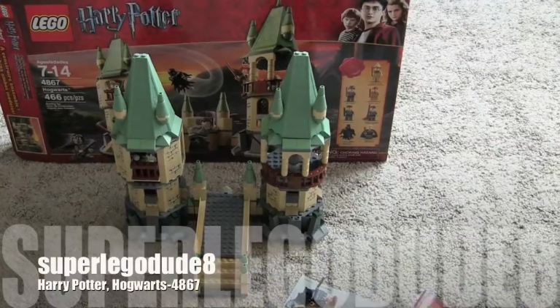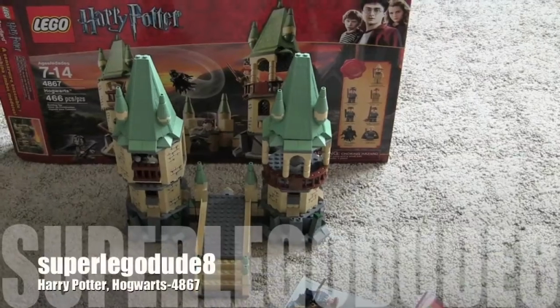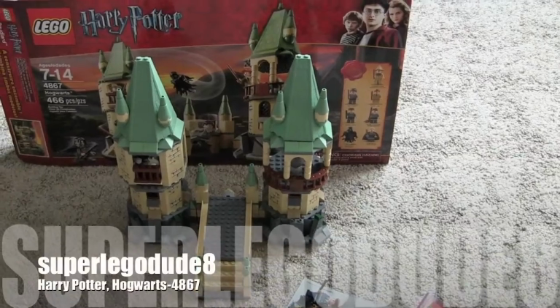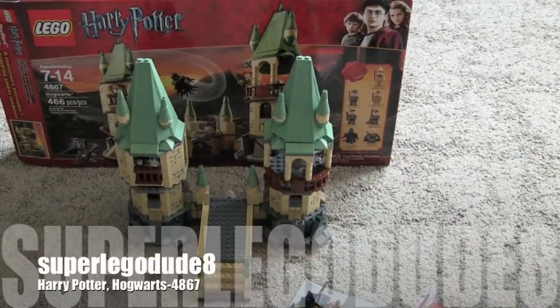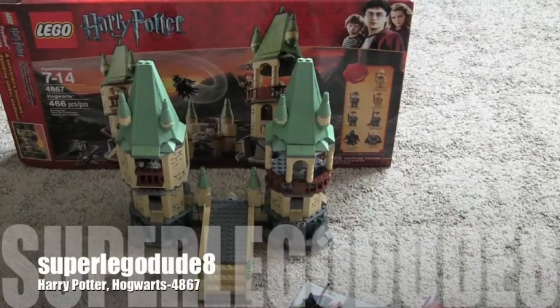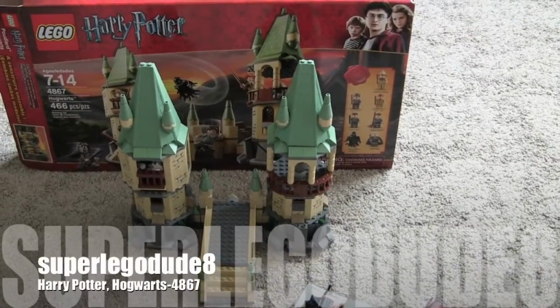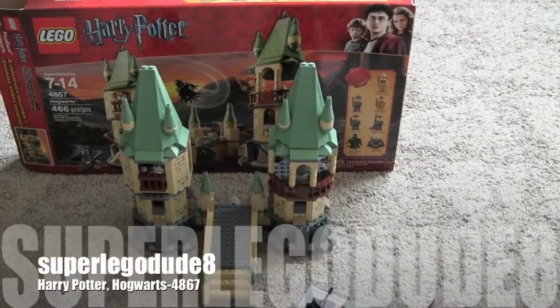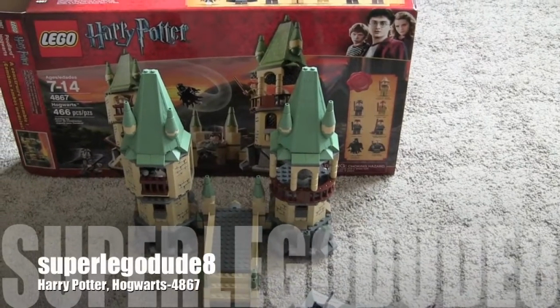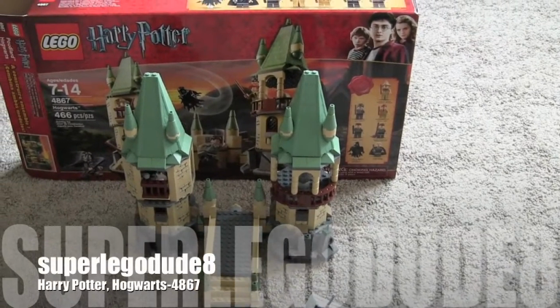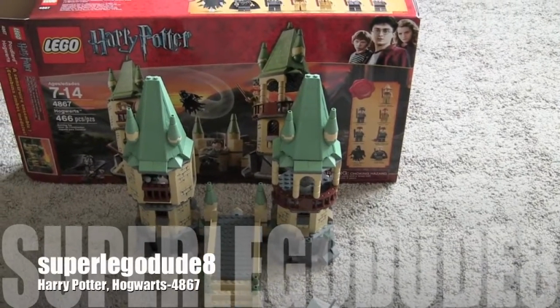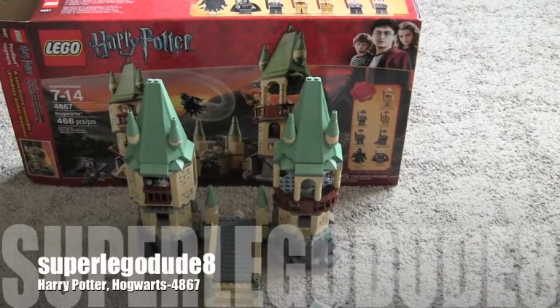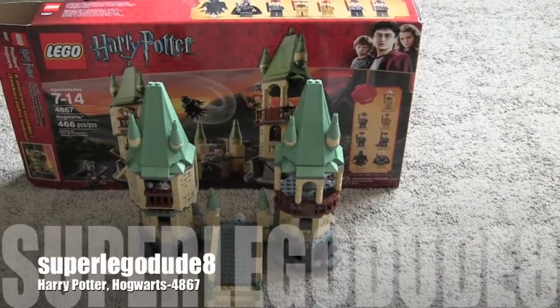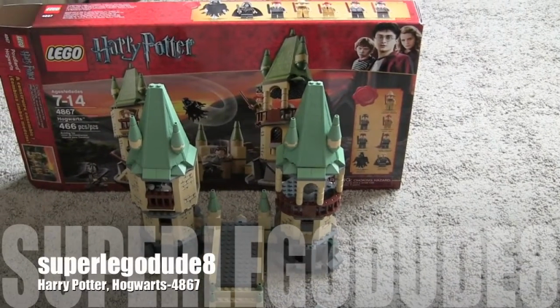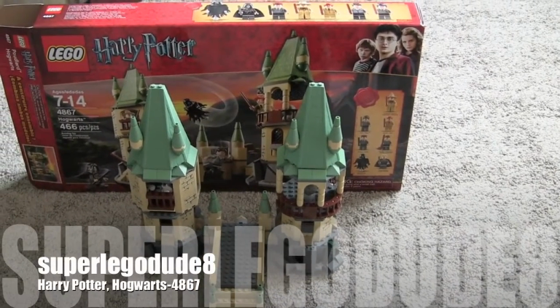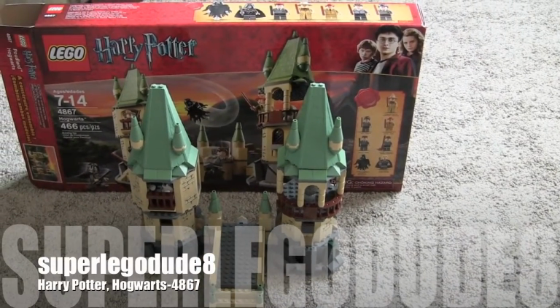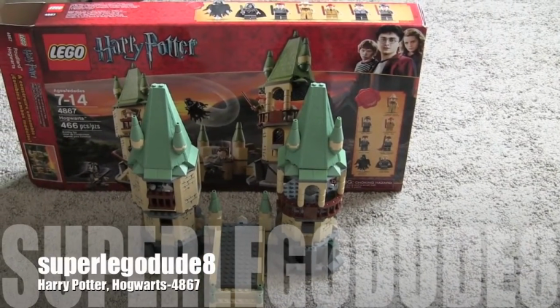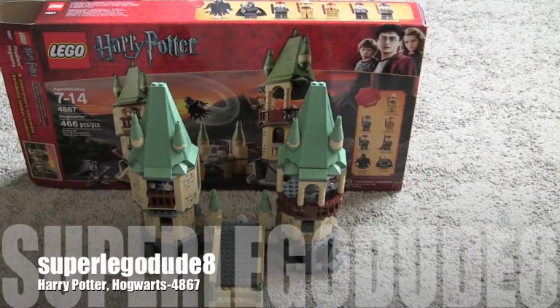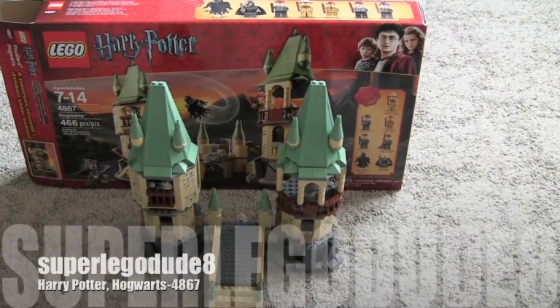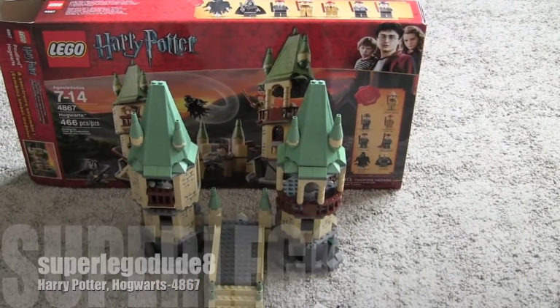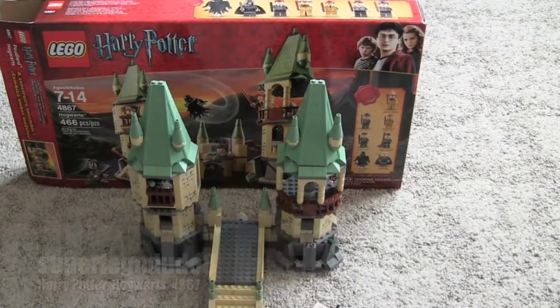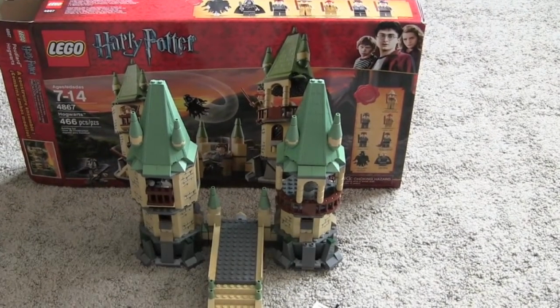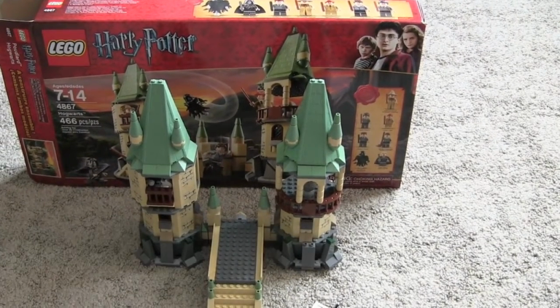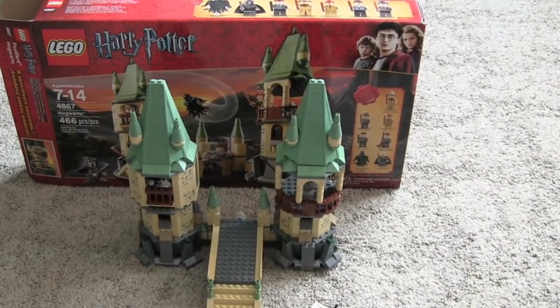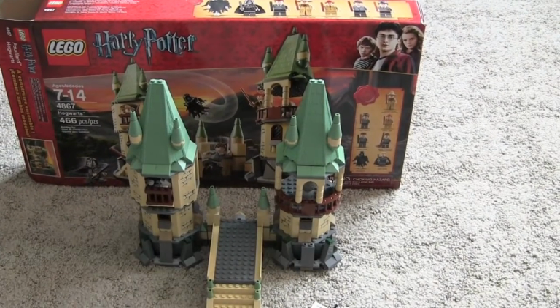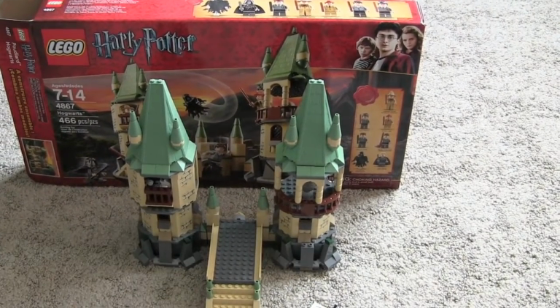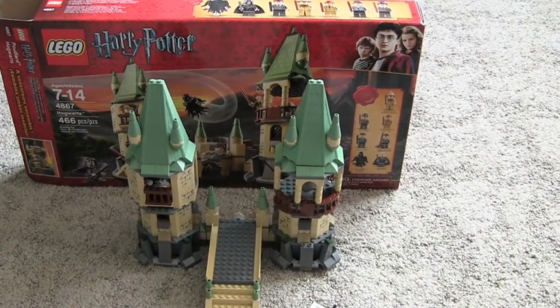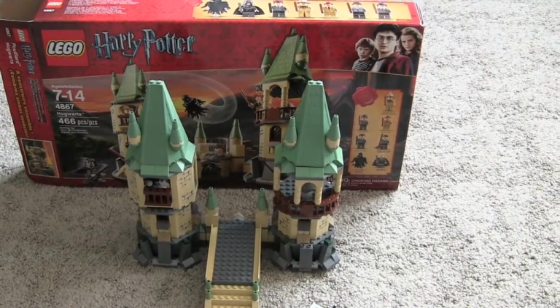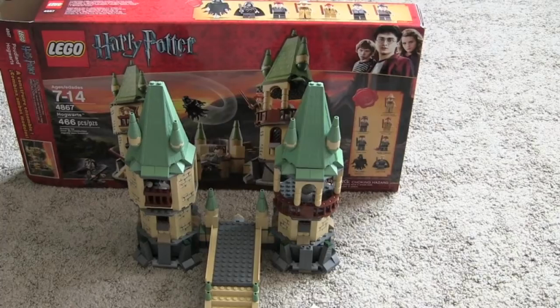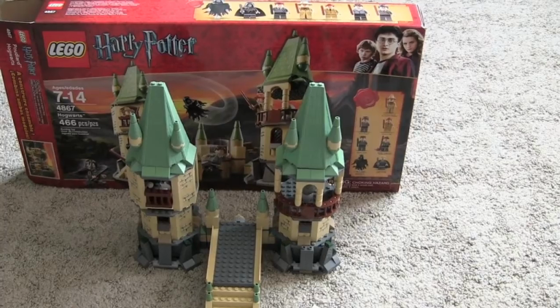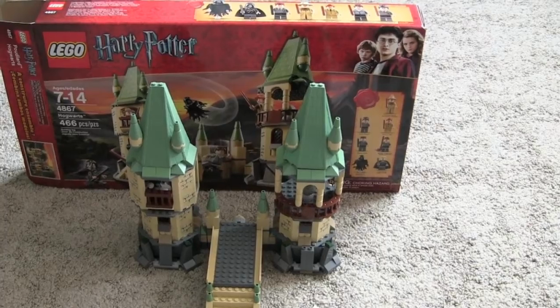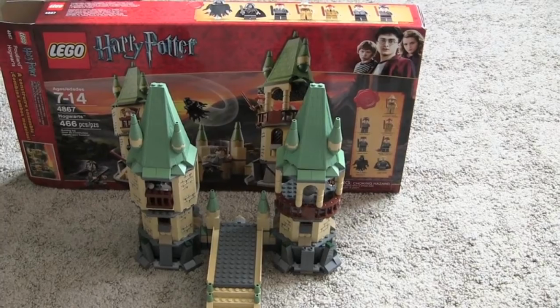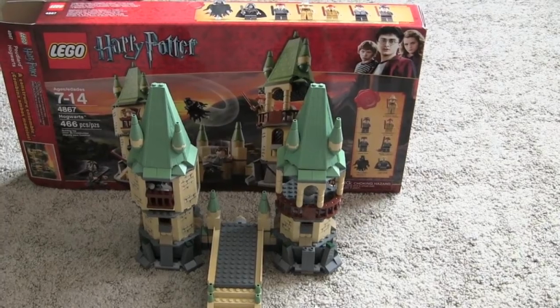Hey guys, it's SuperLegot88 and I'm doing a Lego Harry Potter review.